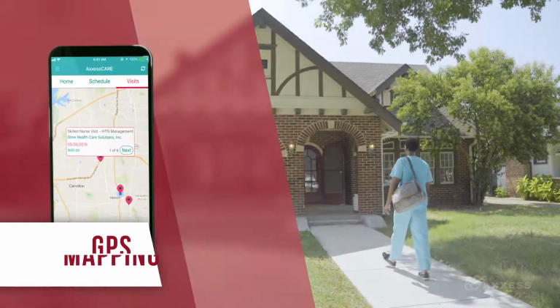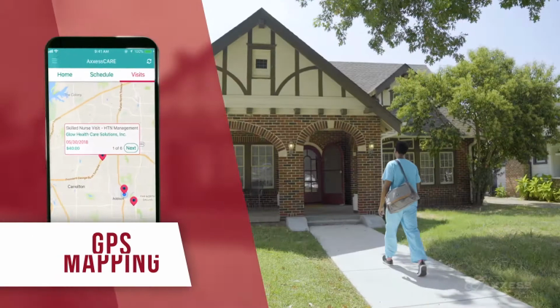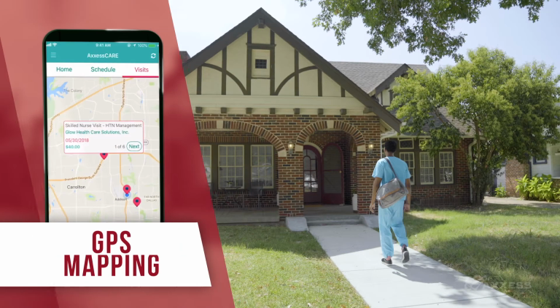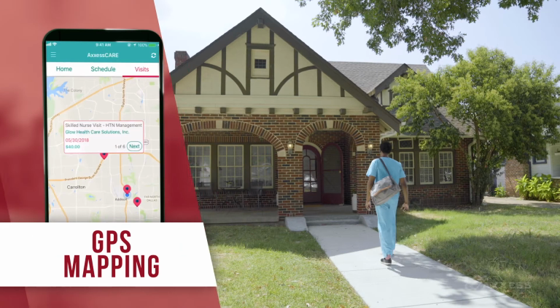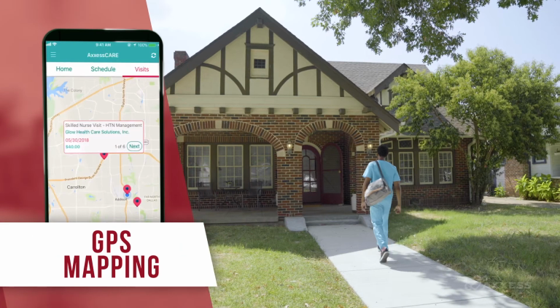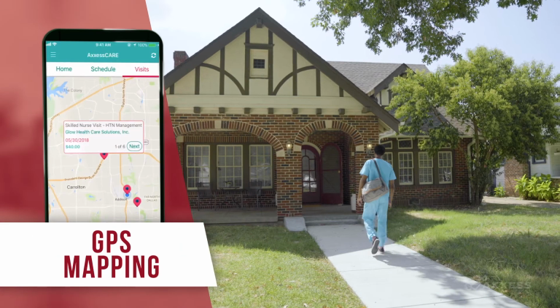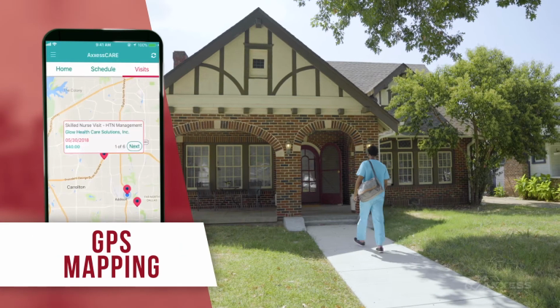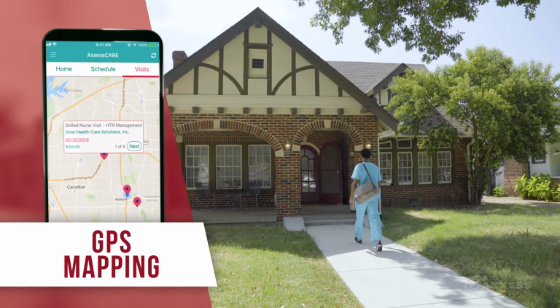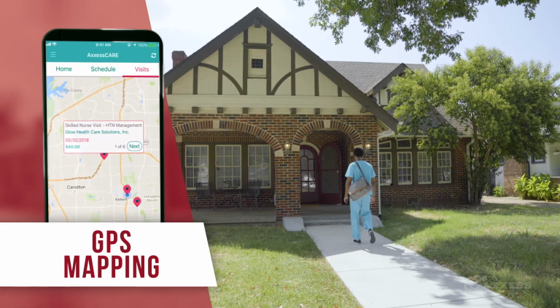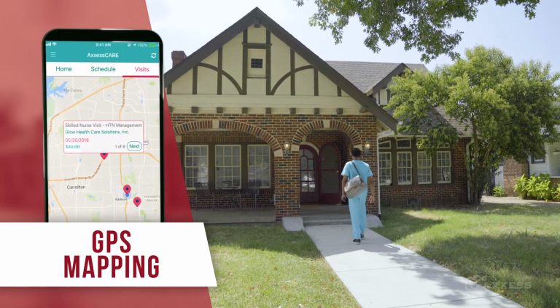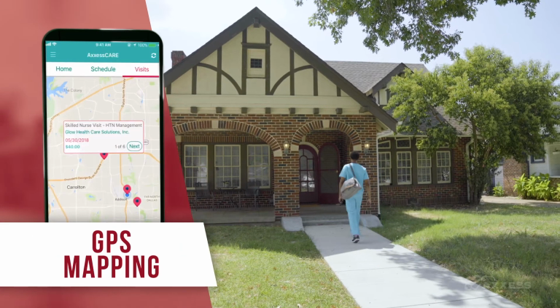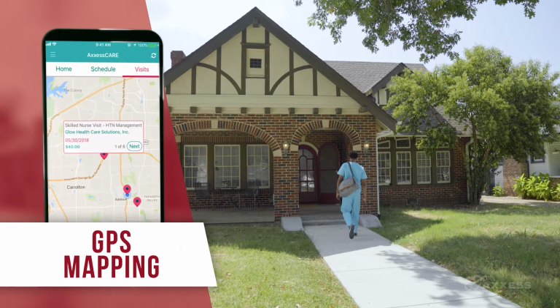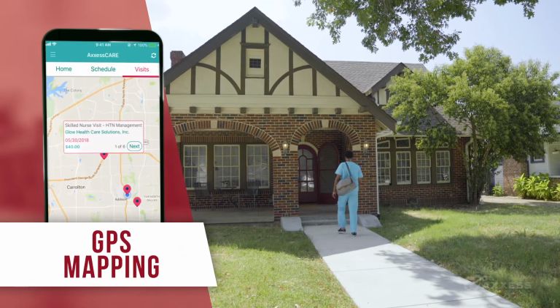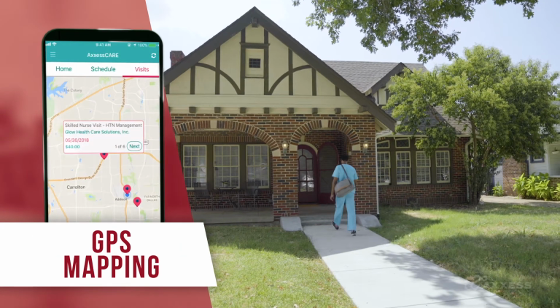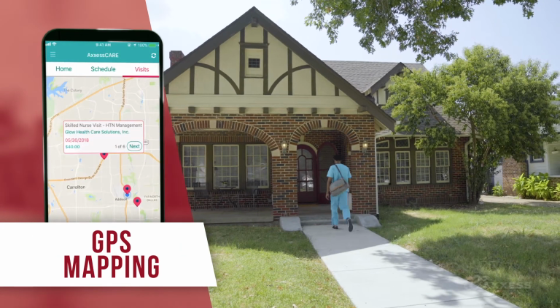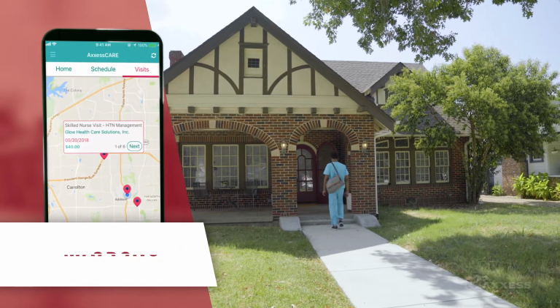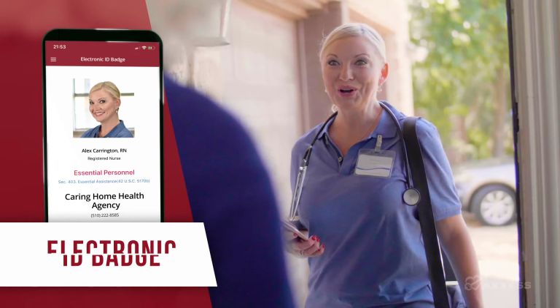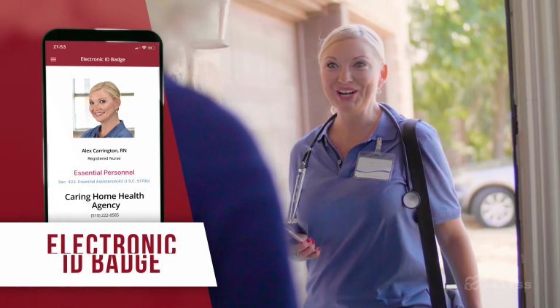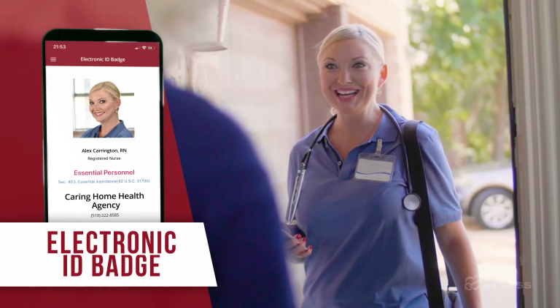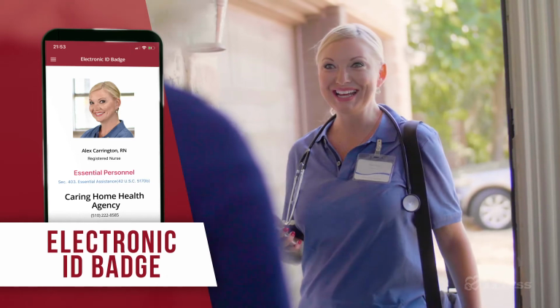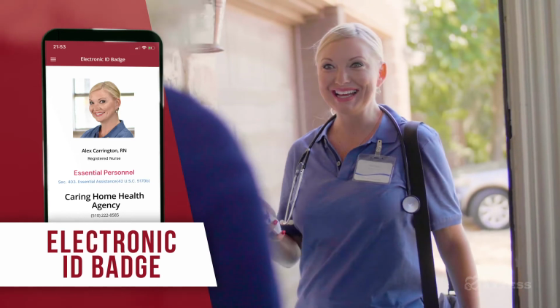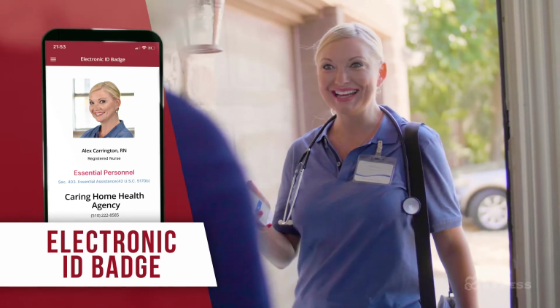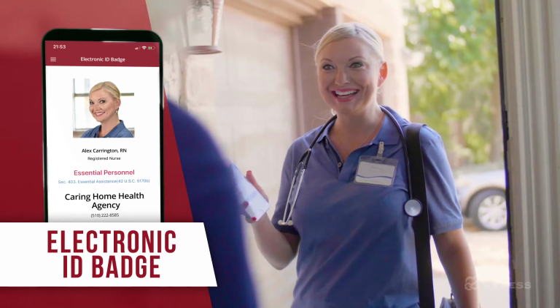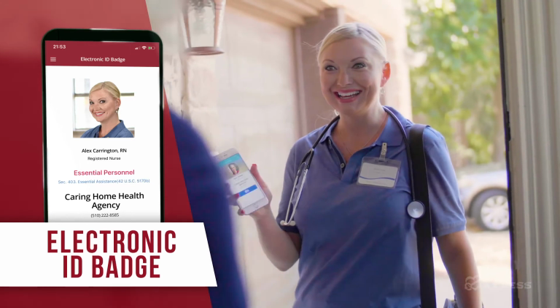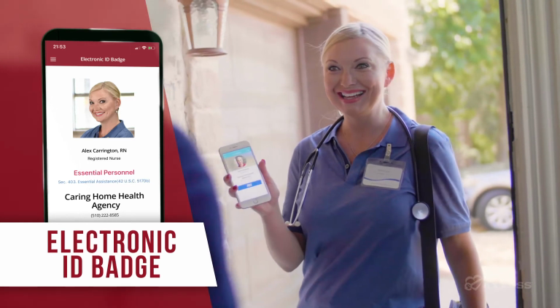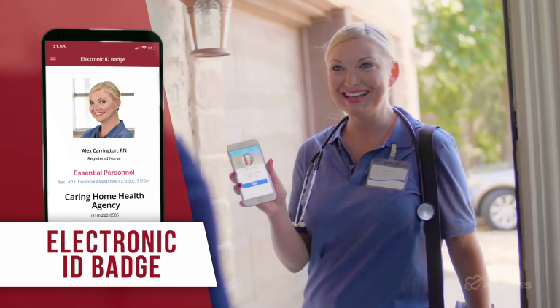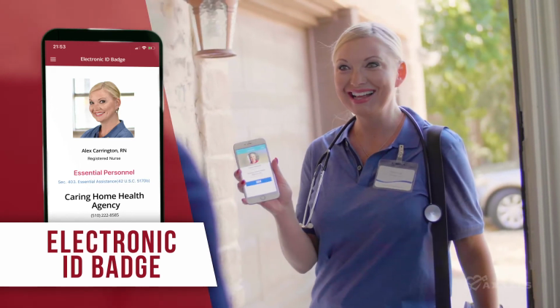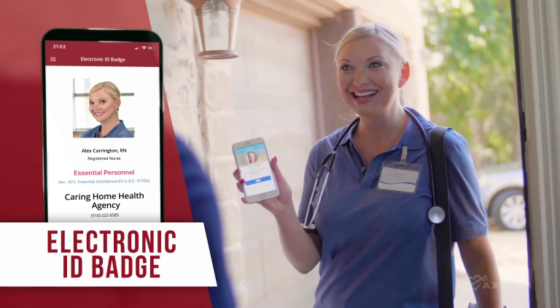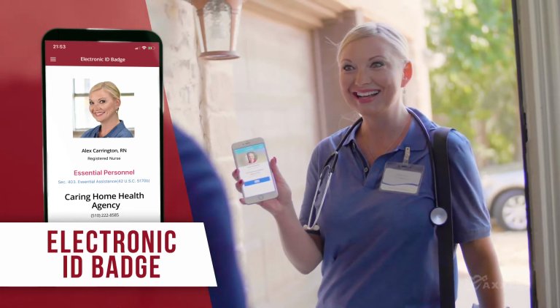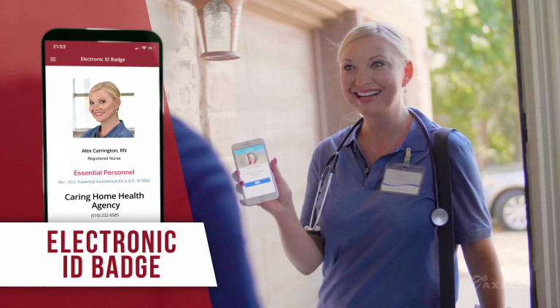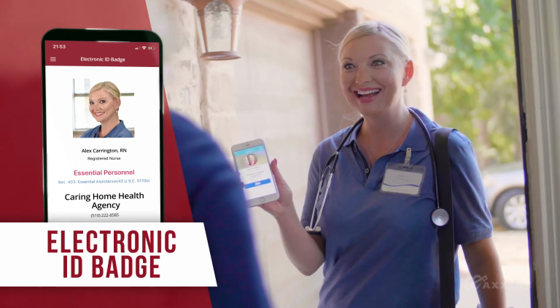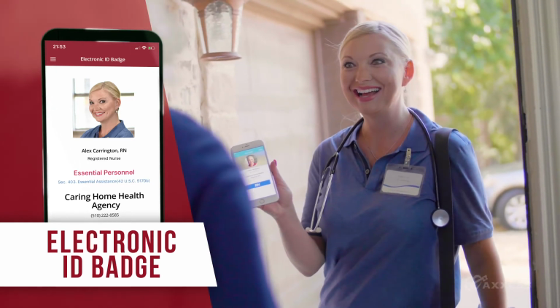Our GPS mapping gets you where you need to go, and our electronic ID badge instills confidence.